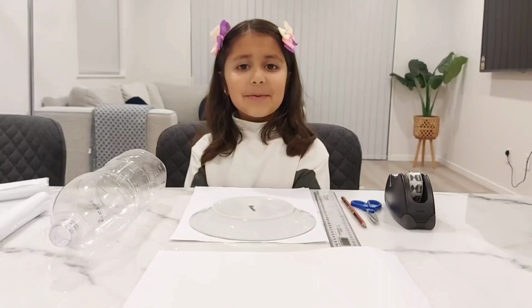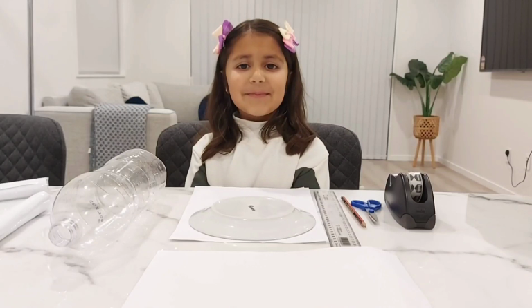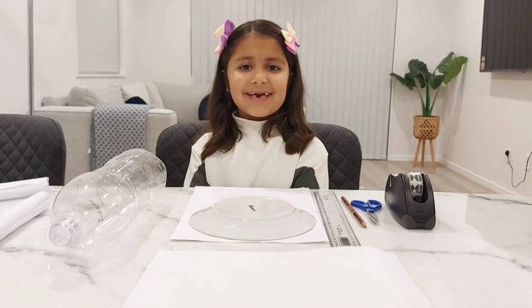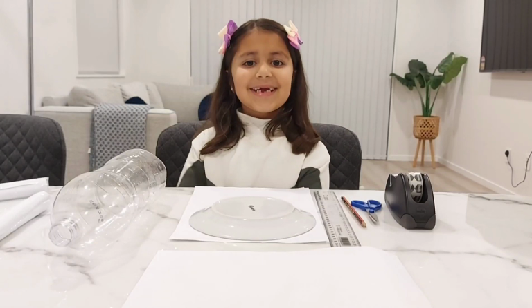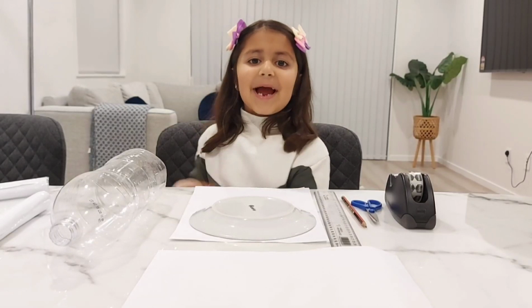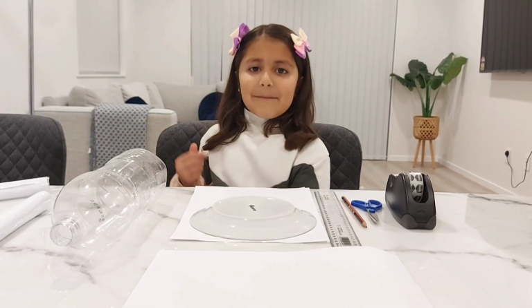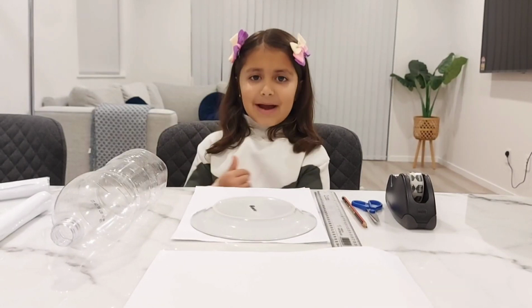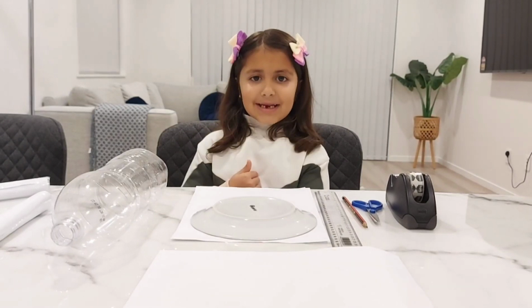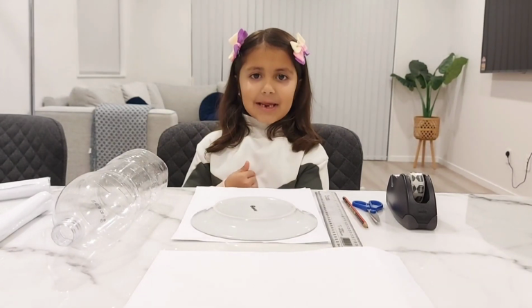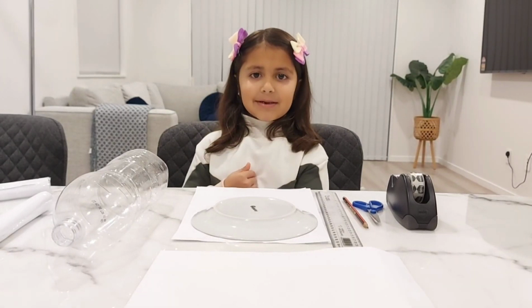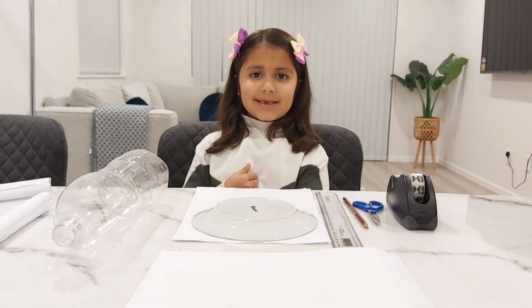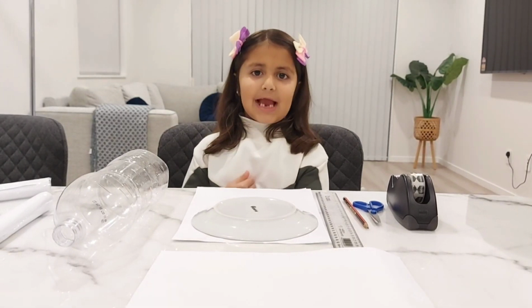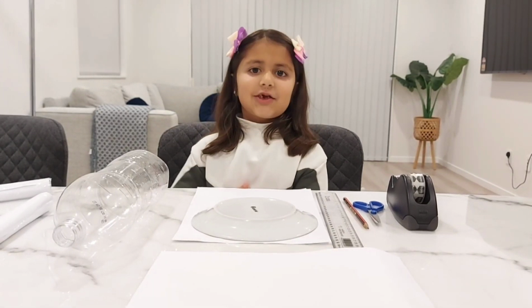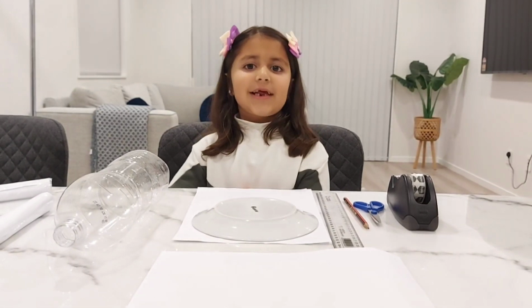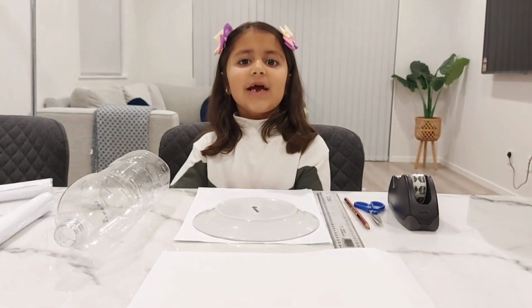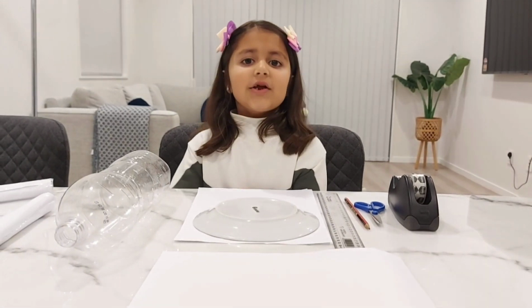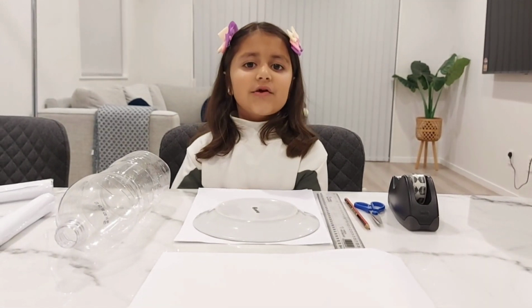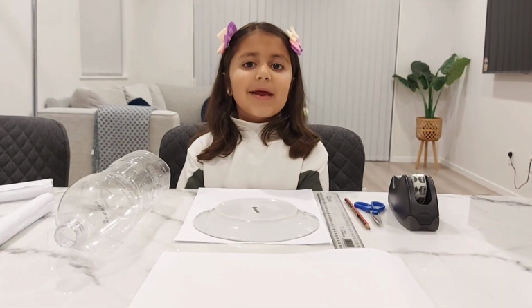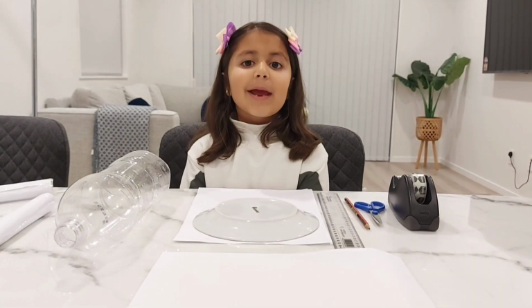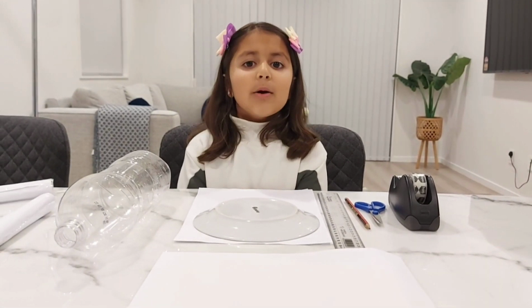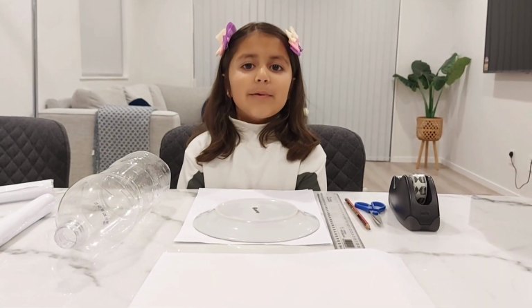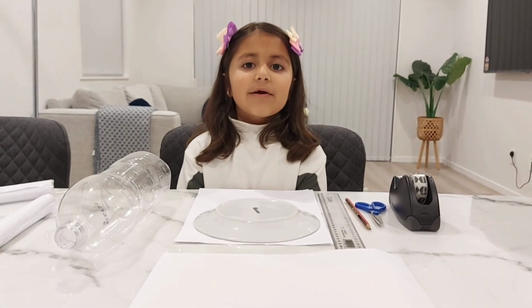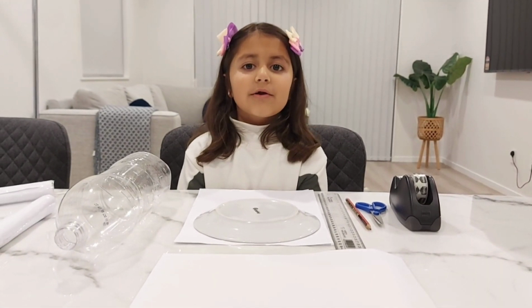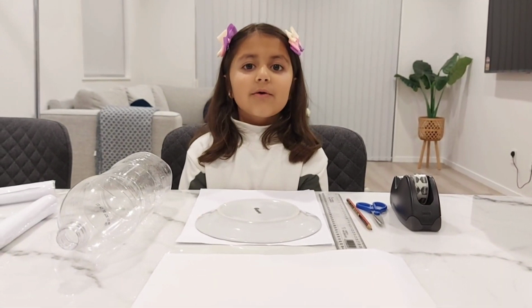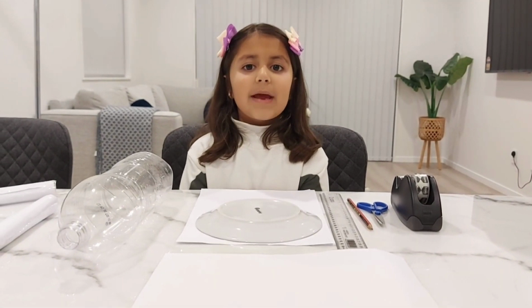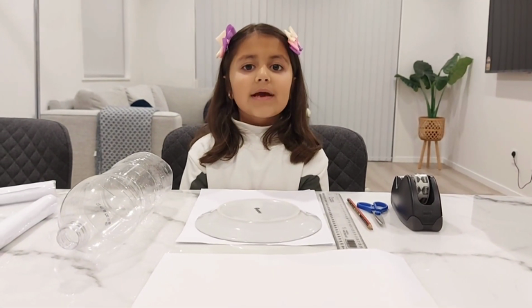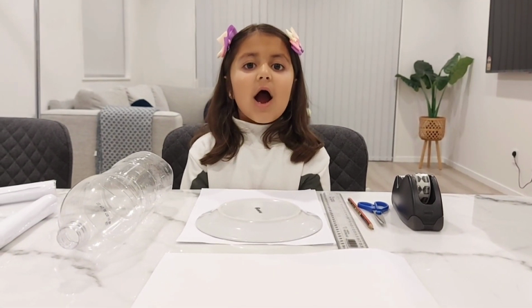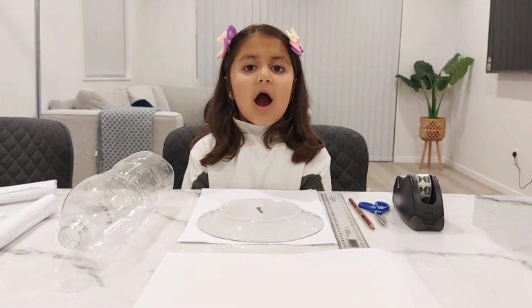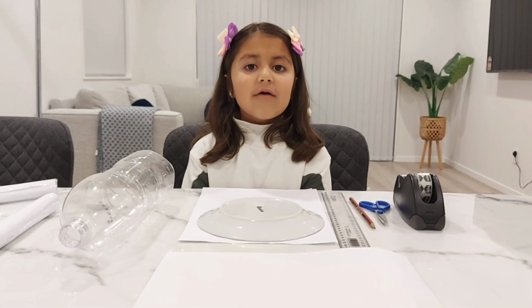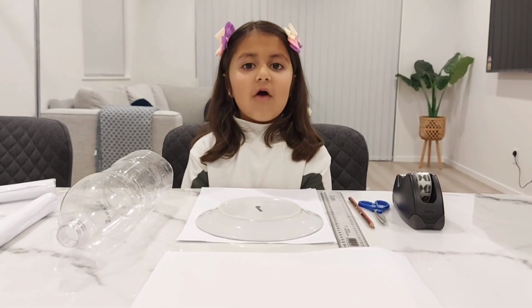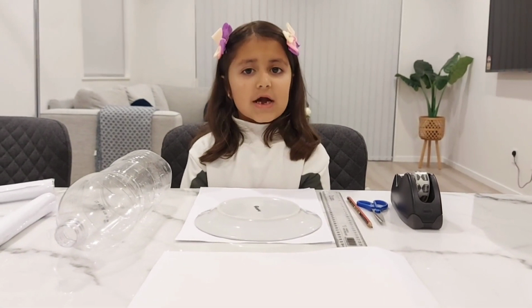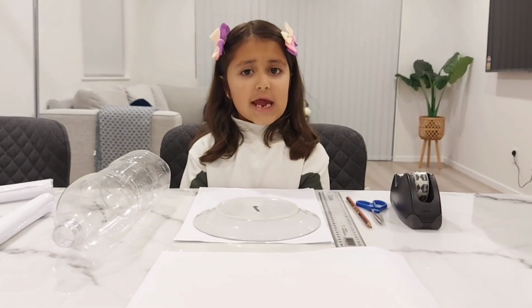Hi everybody, my name is Ashlyn. Today we are going to make a rocket.